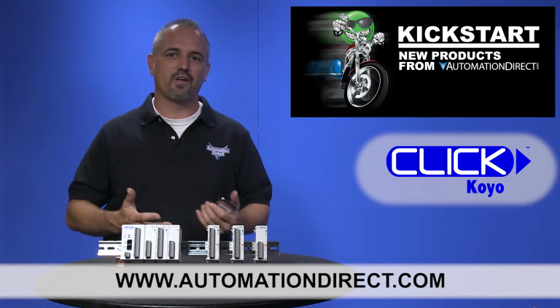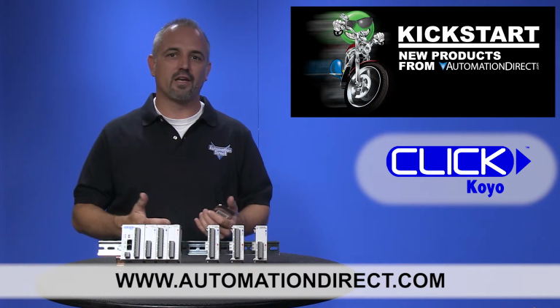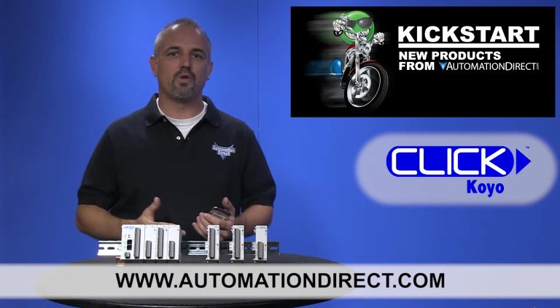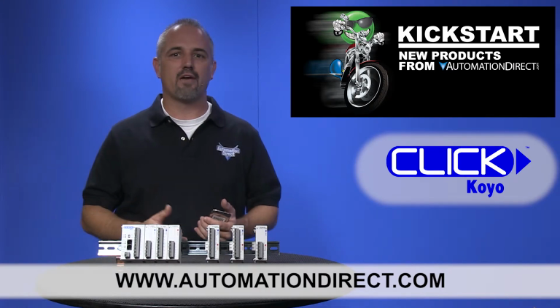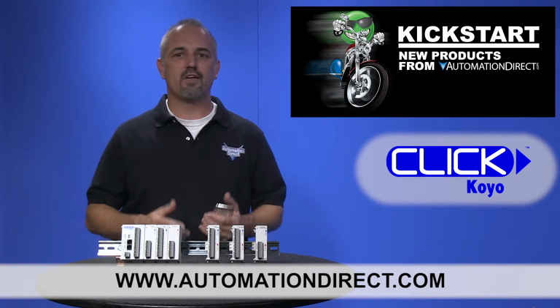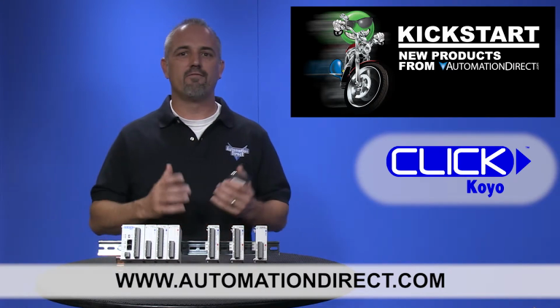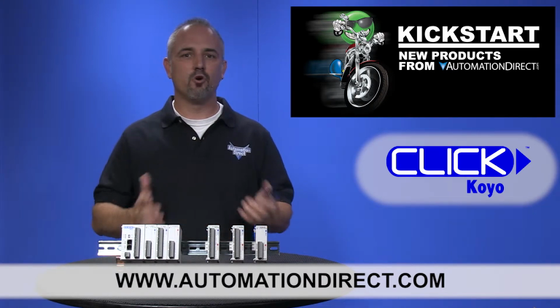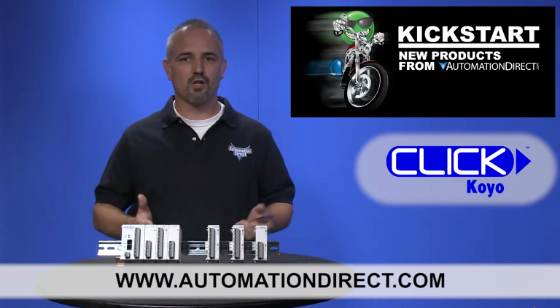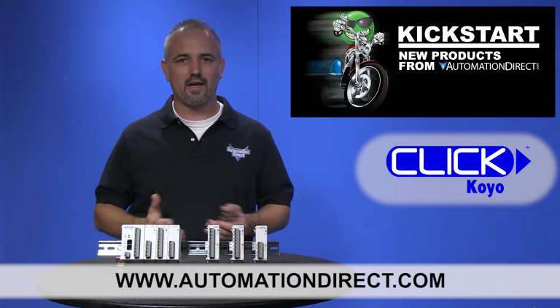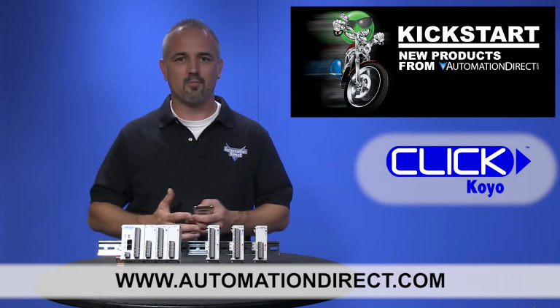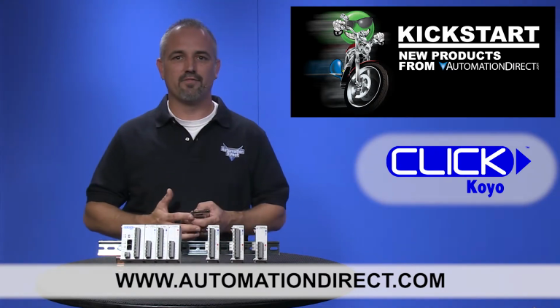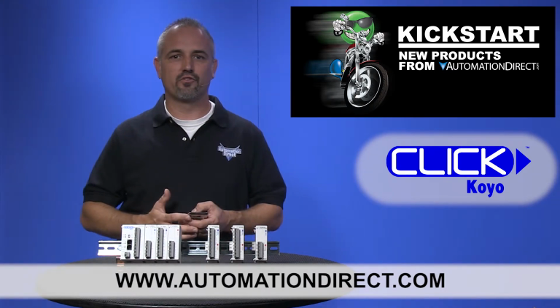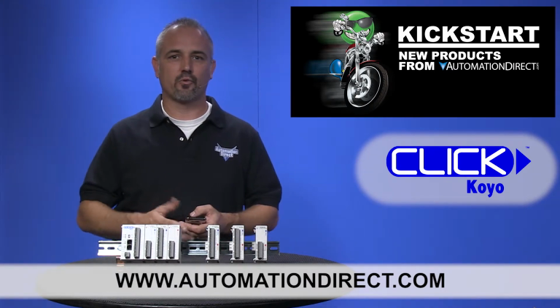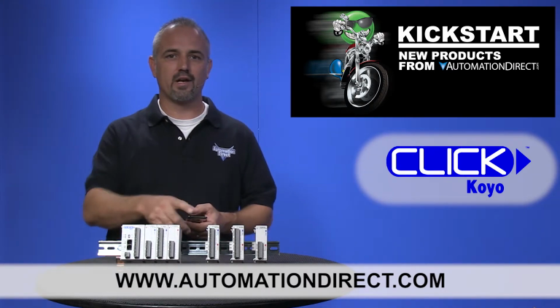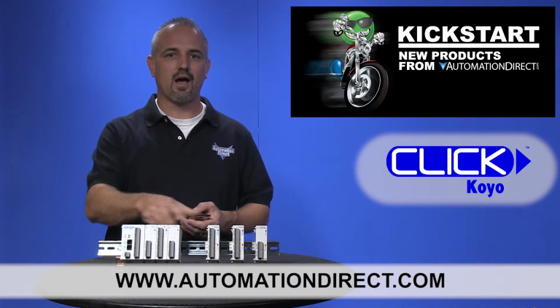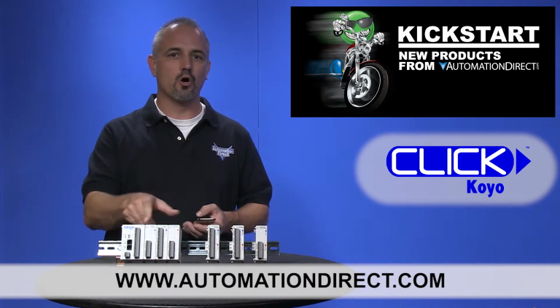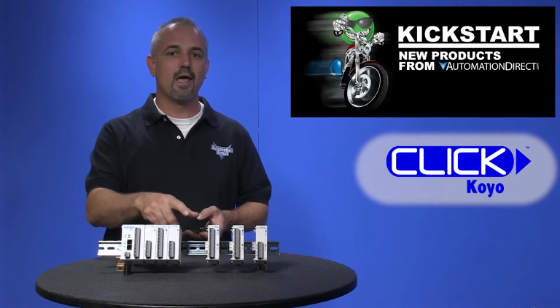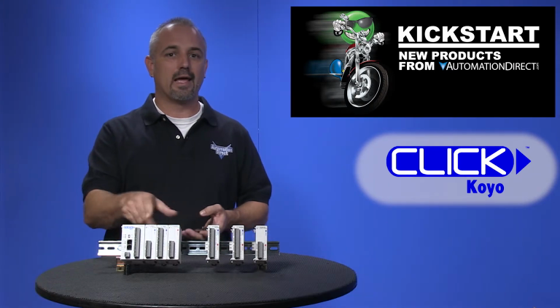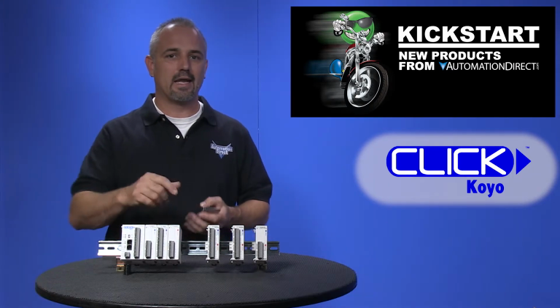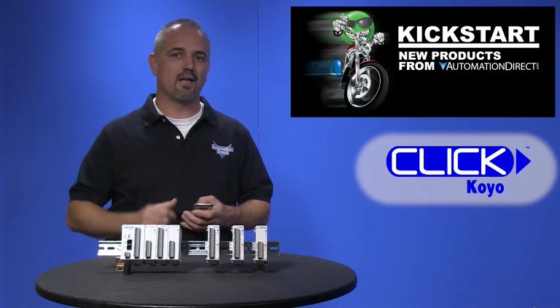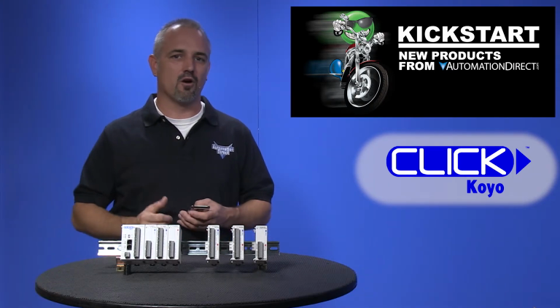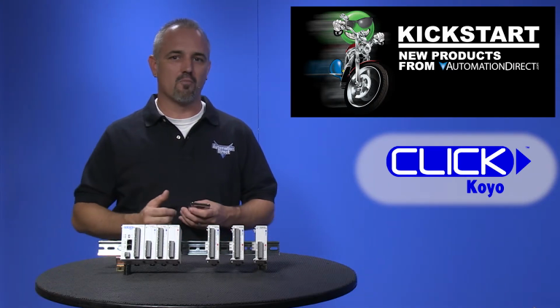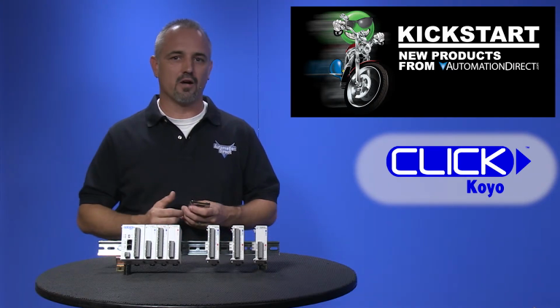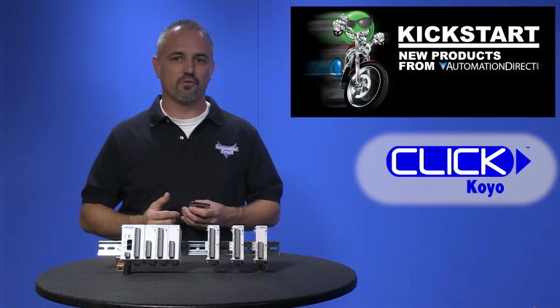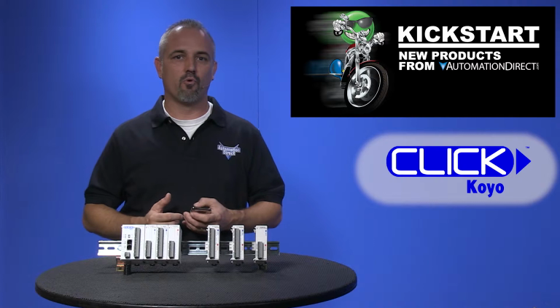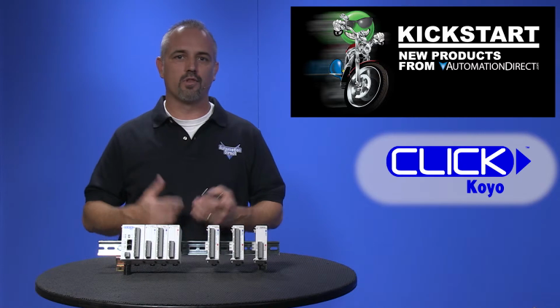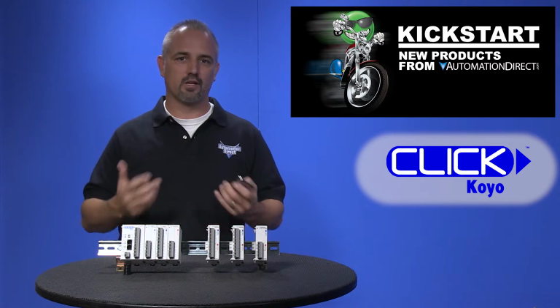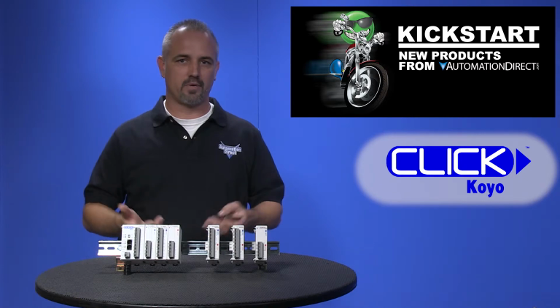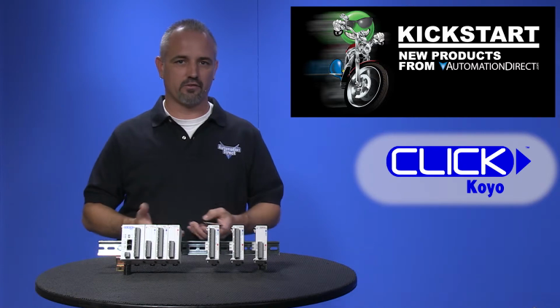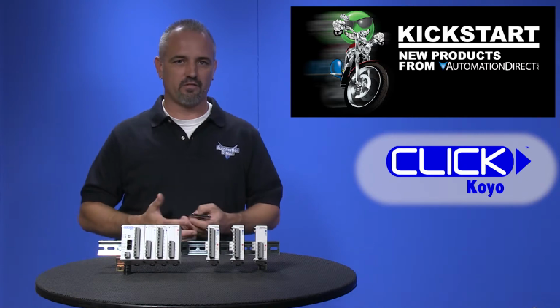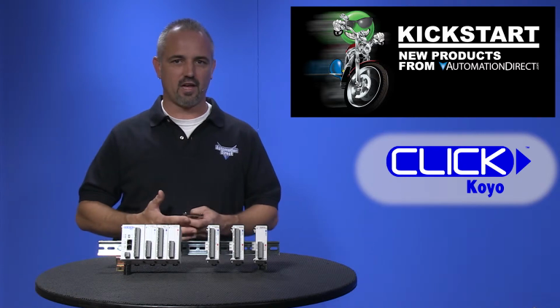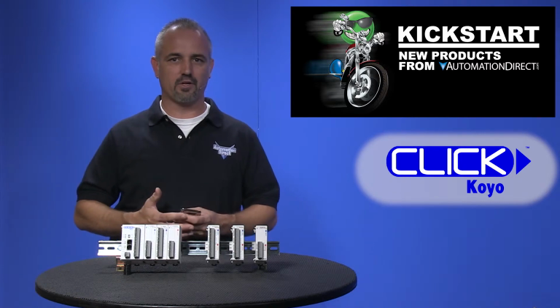Don't forget, we have a full lineup of discrete I/O and analog modules for the Qlik PLC family.